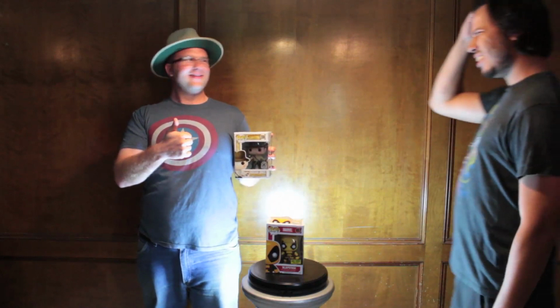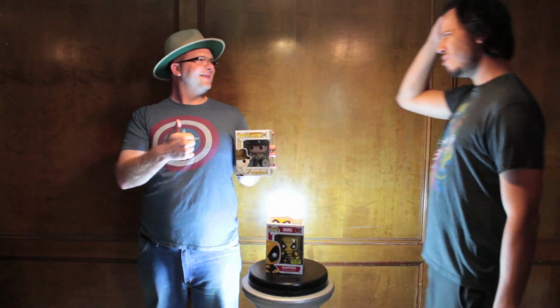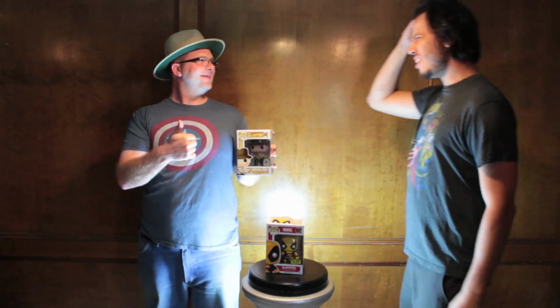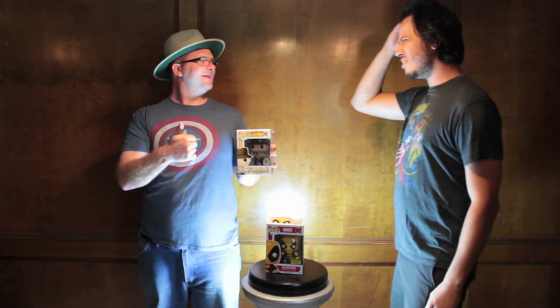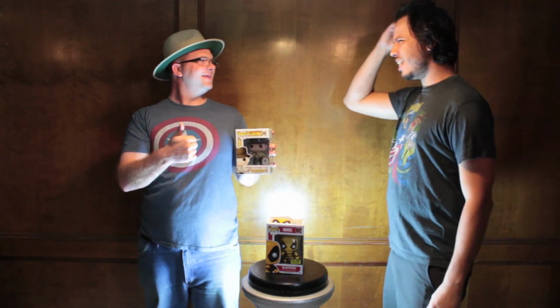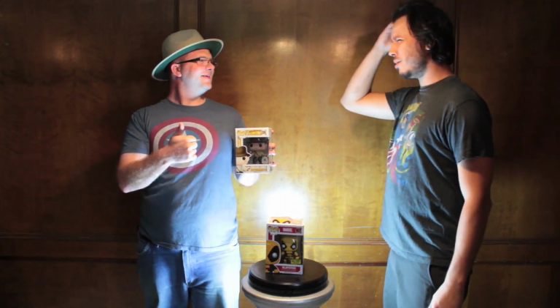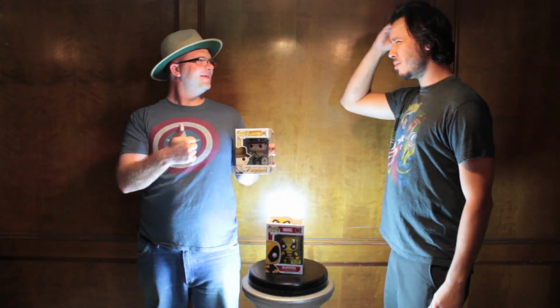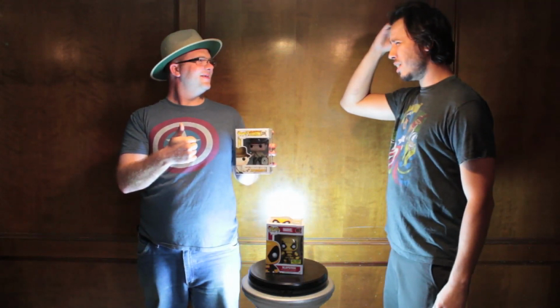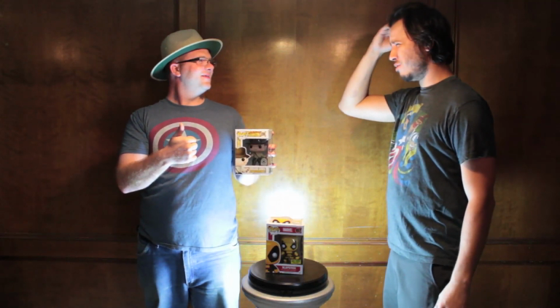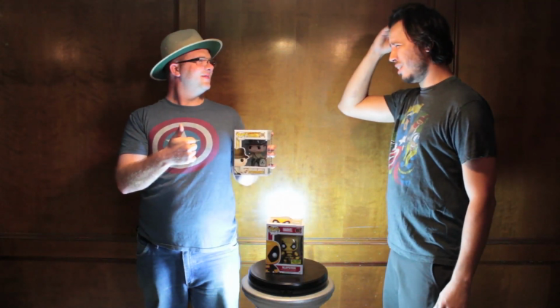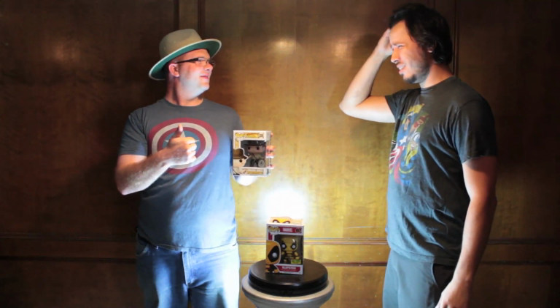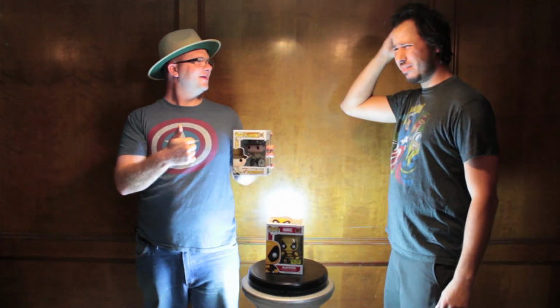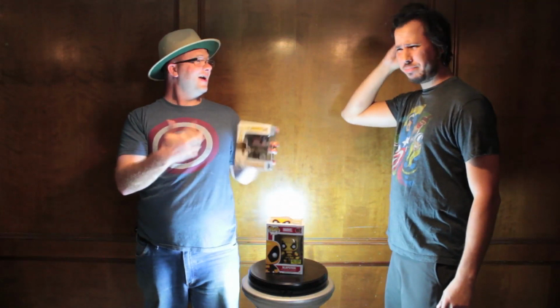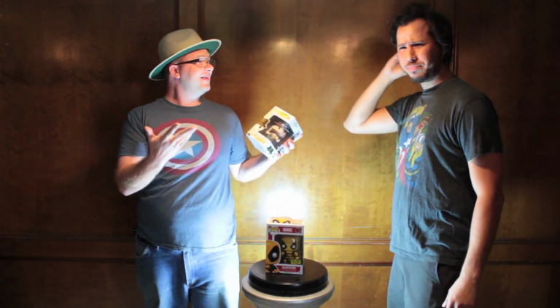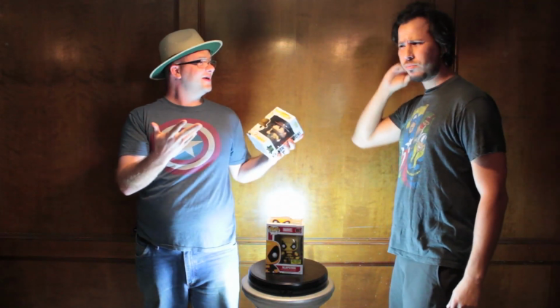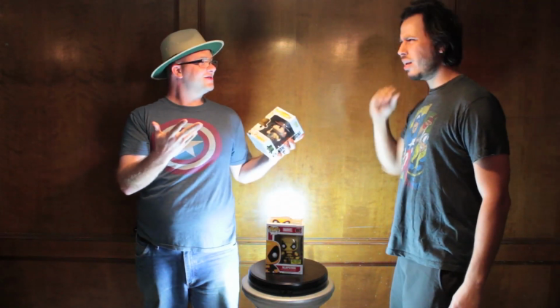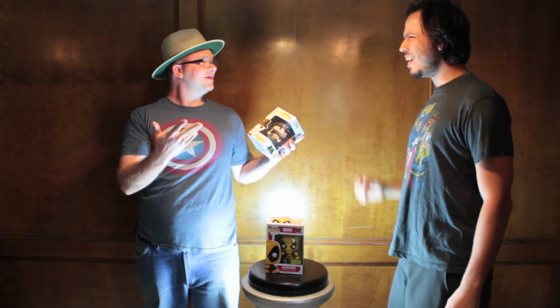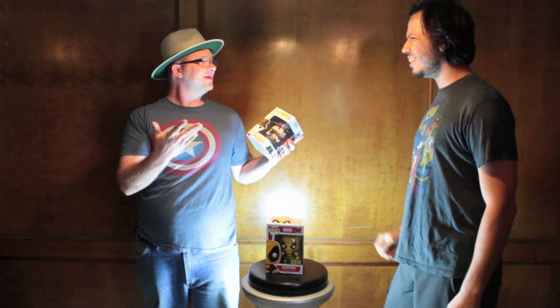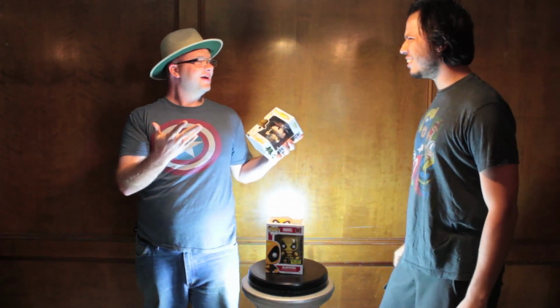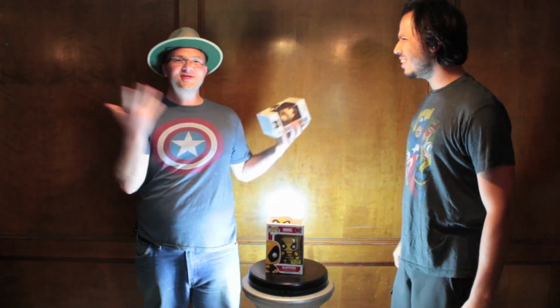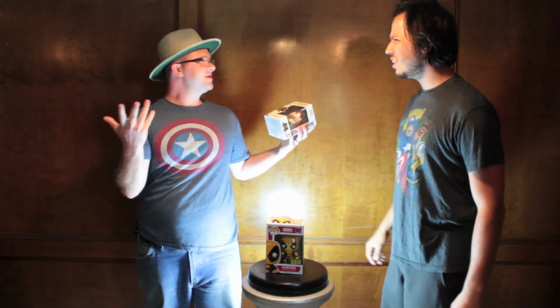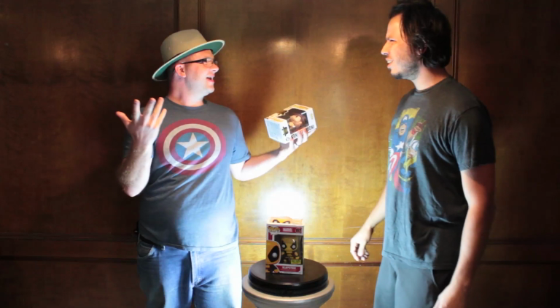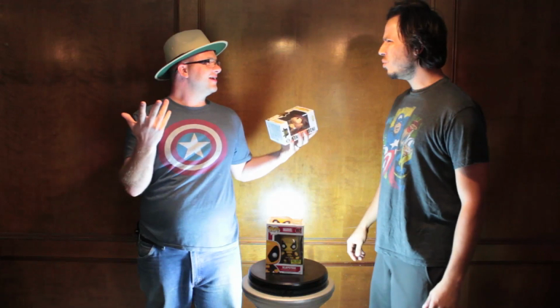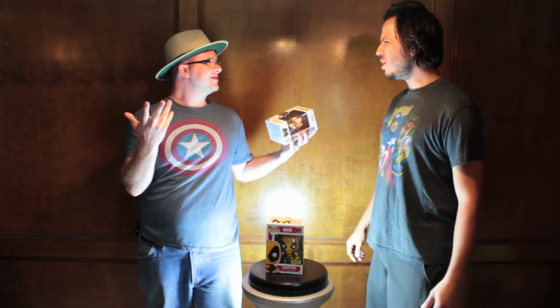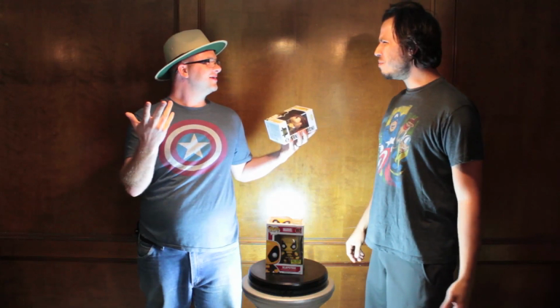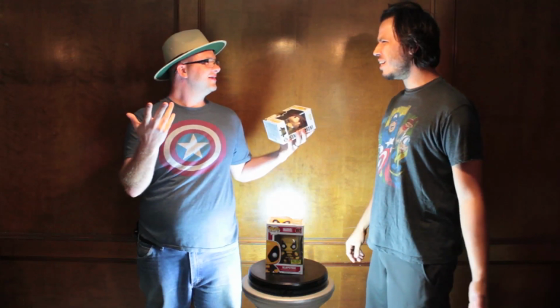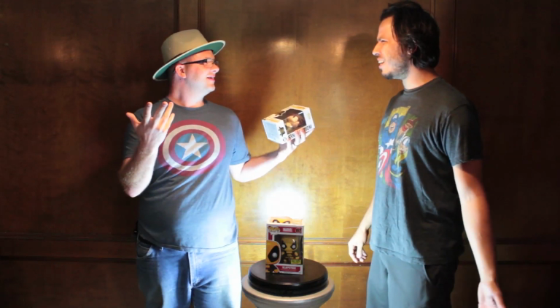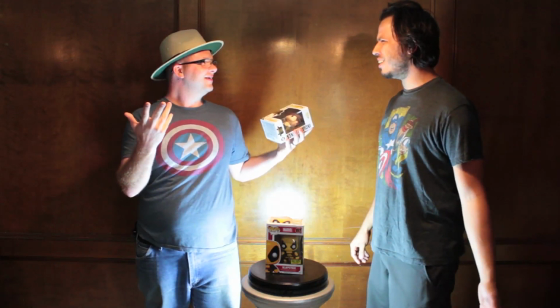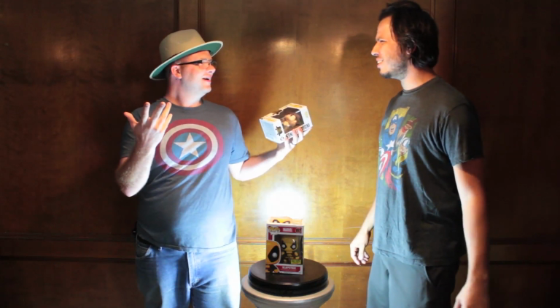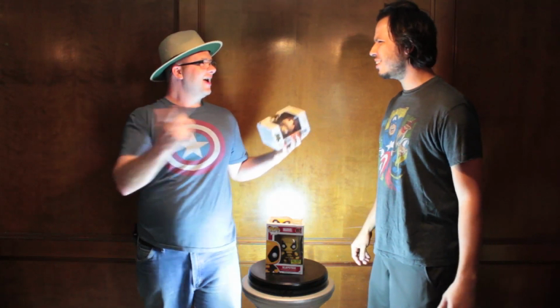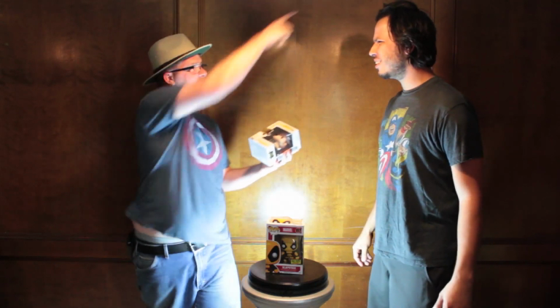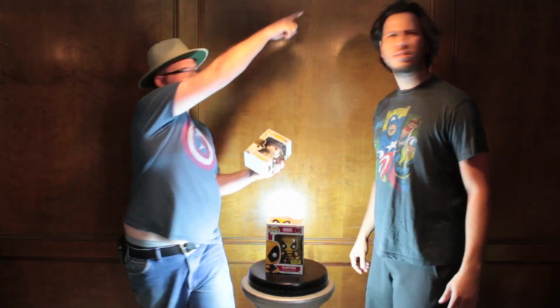You better have a damn good explanation for being here. Aliens! Aliens? It's always aliens! What do you mean aliens? Hey, look over there!